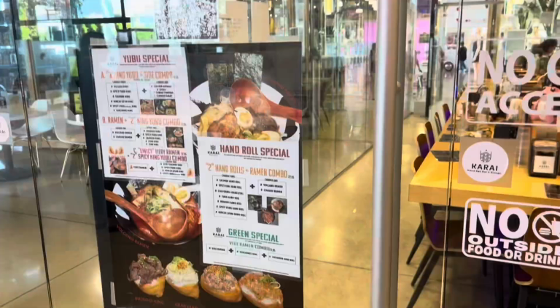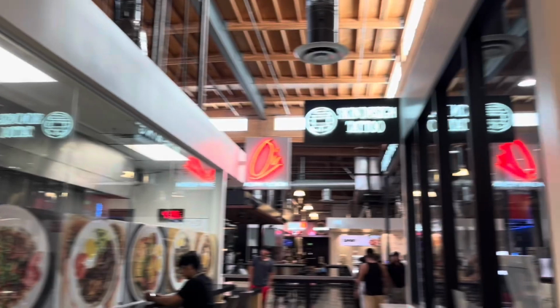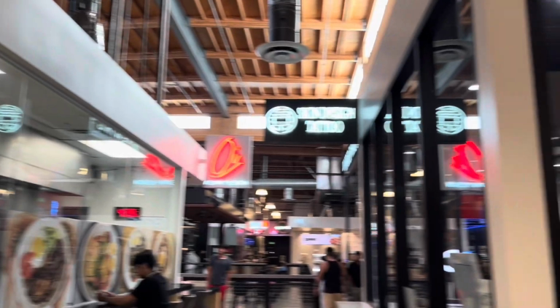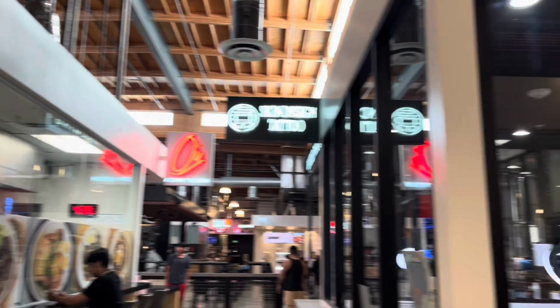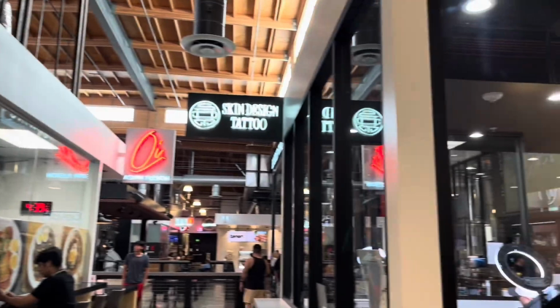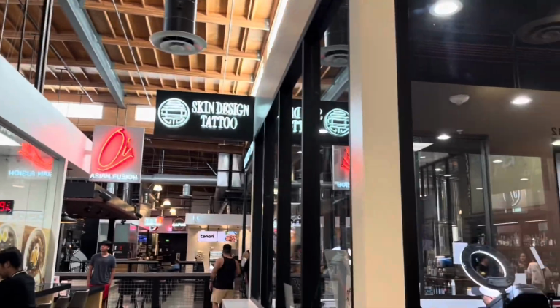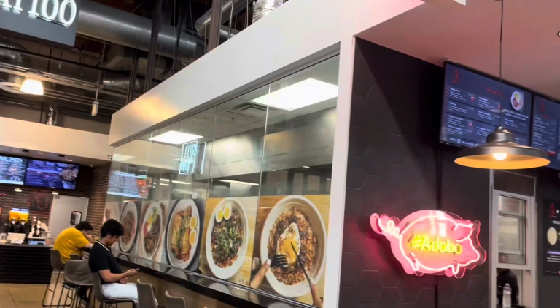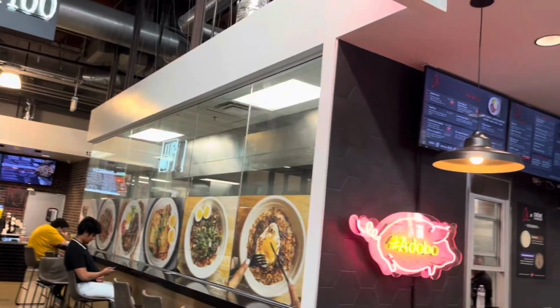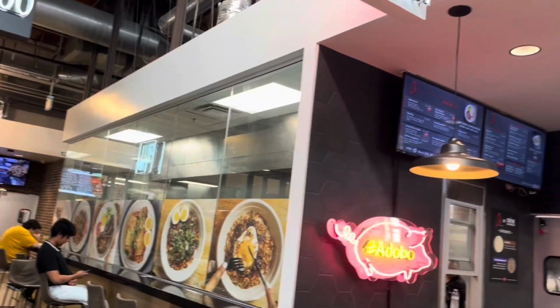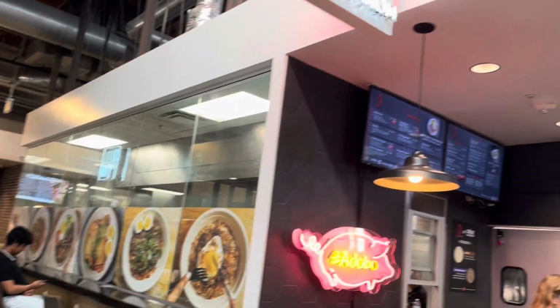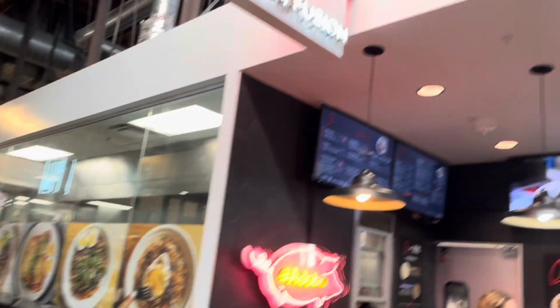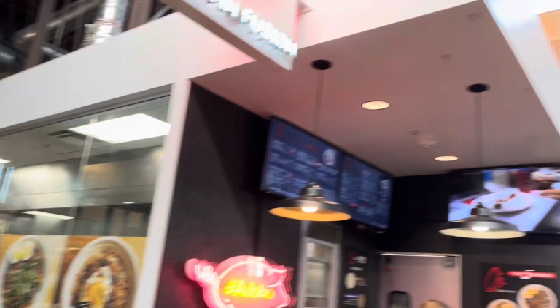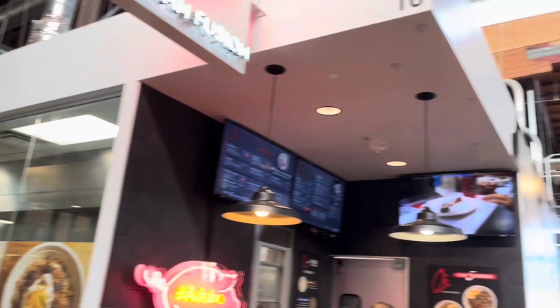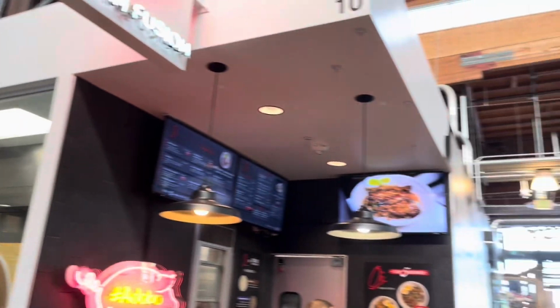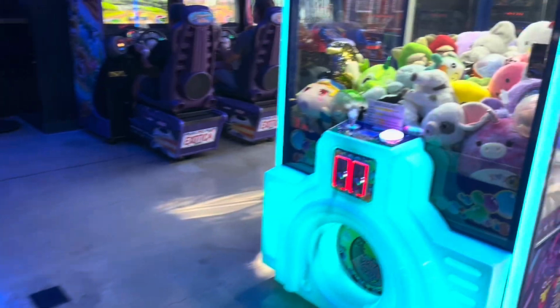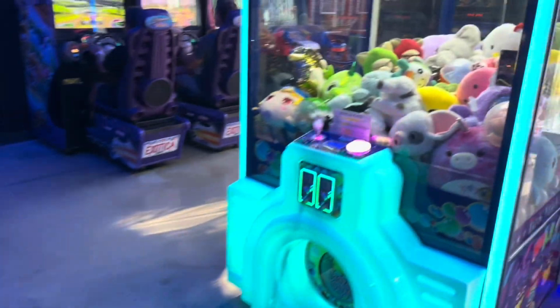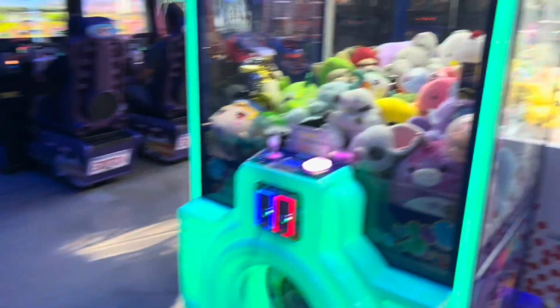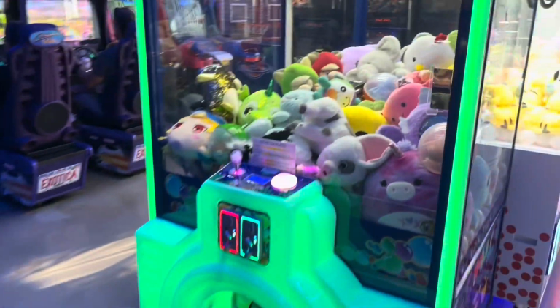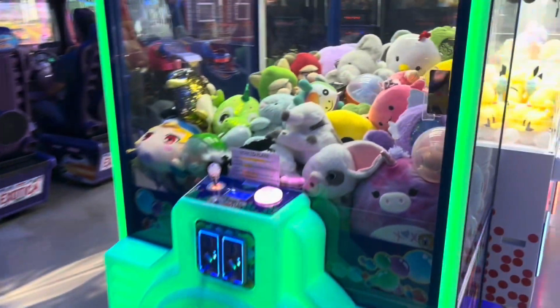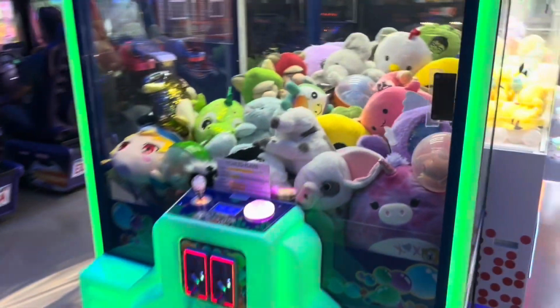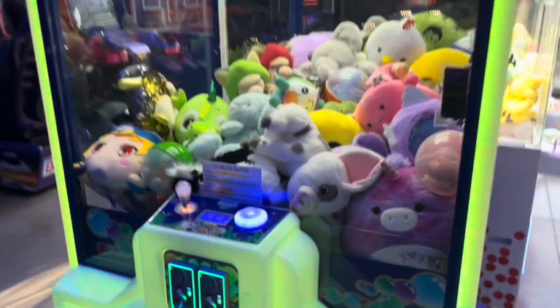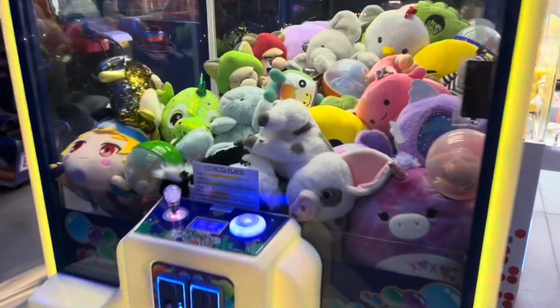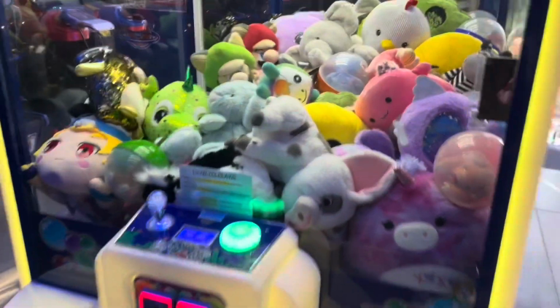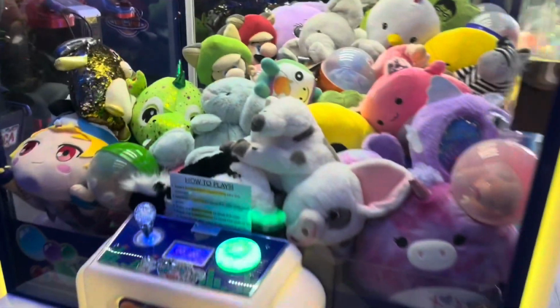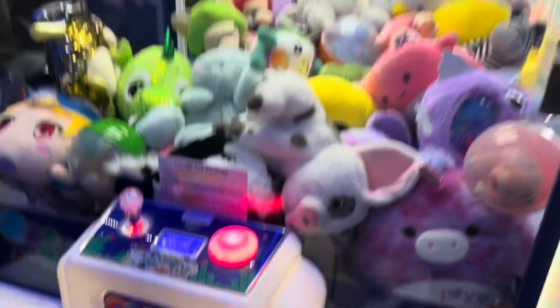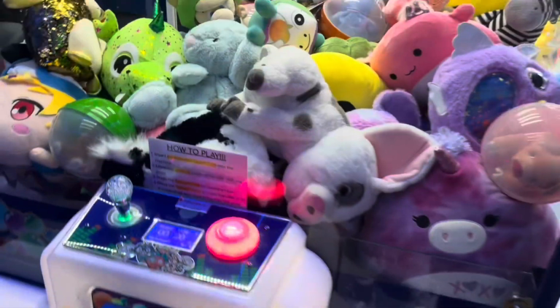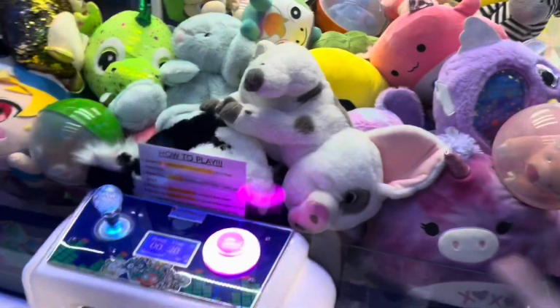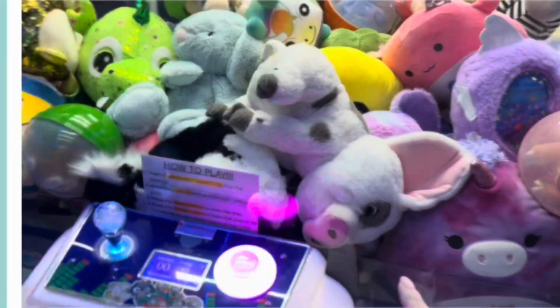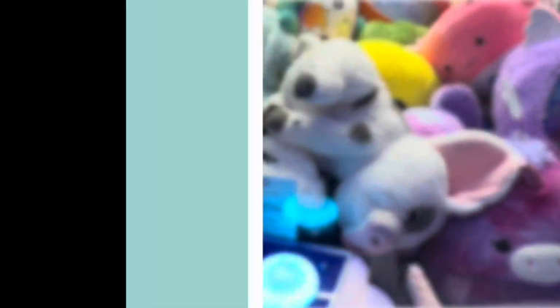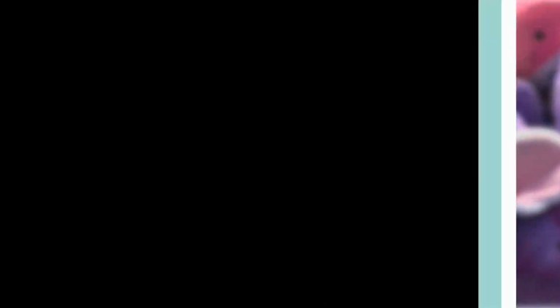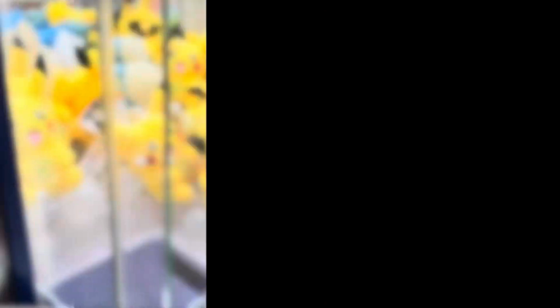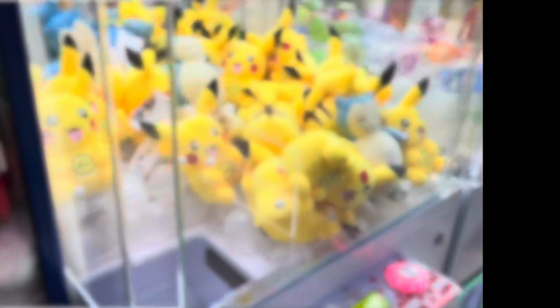Next we went to Rodeo 39 Public Market to check out what they have. There's an arcade over here, and here's a pig display and some Pokémon plushies.